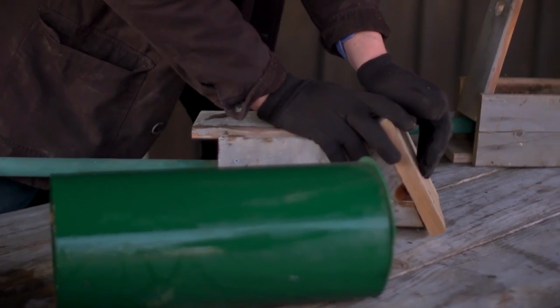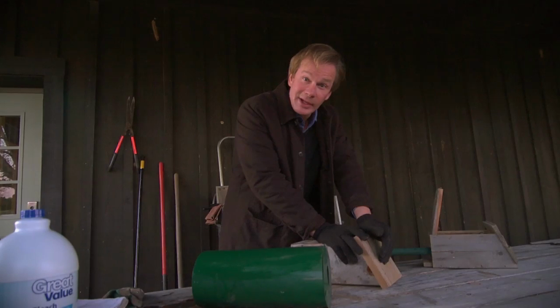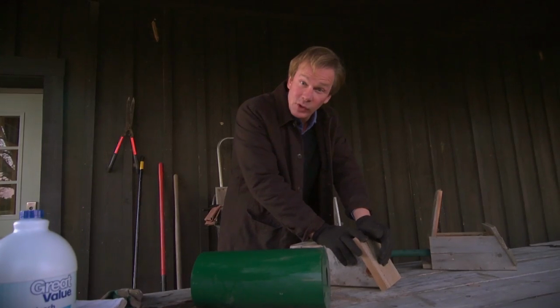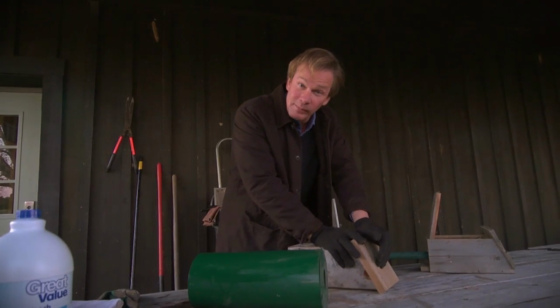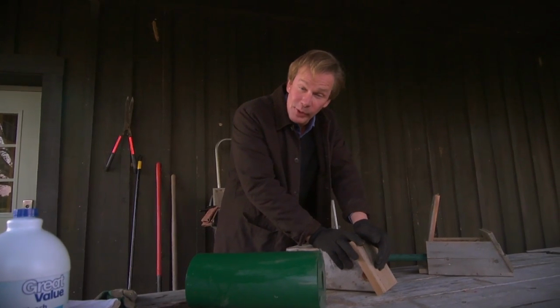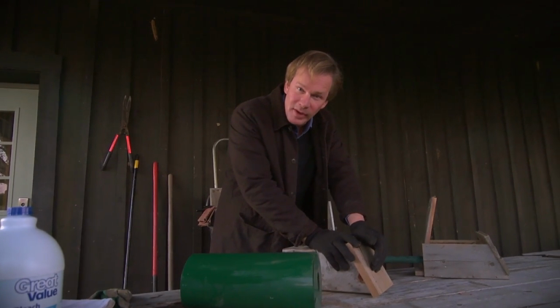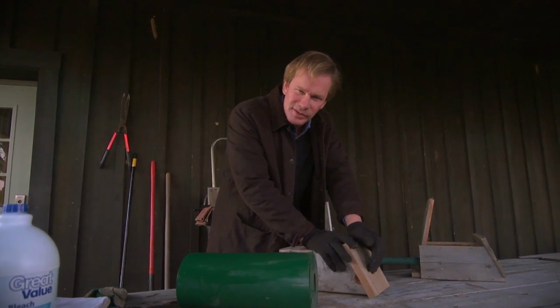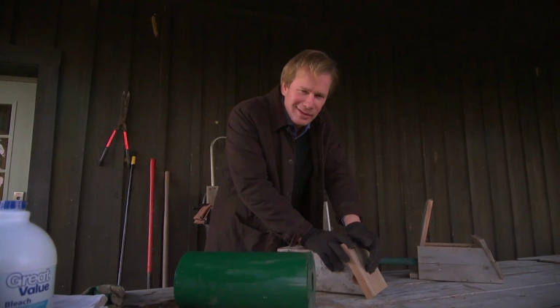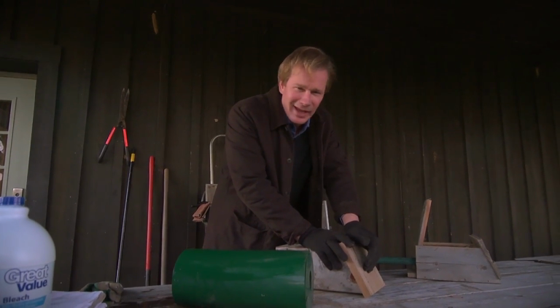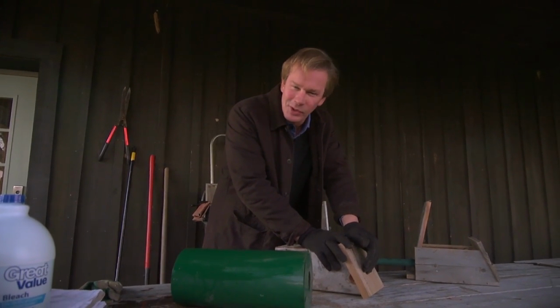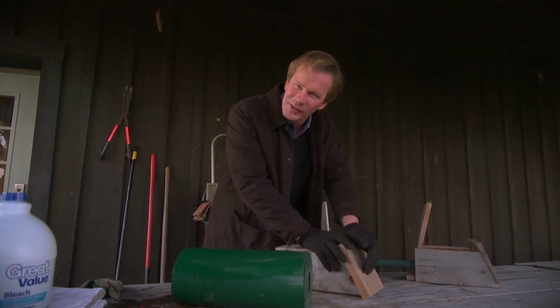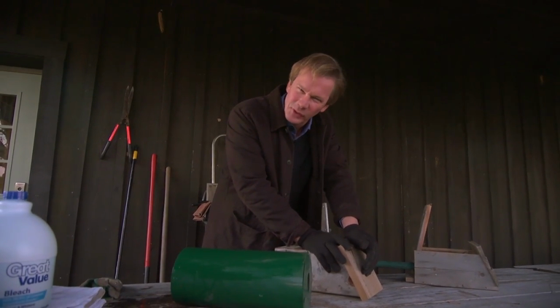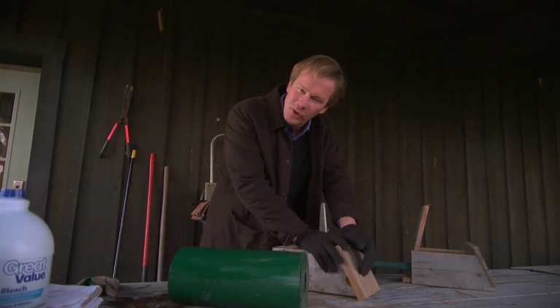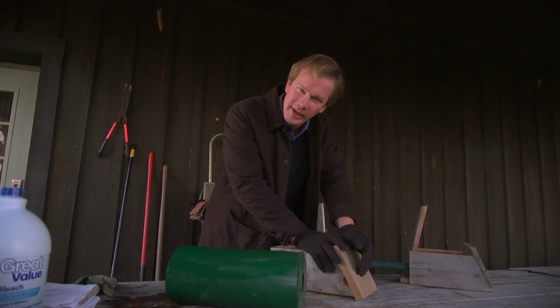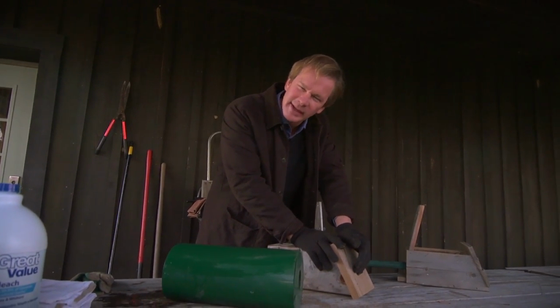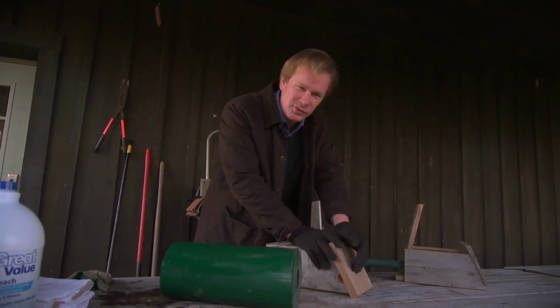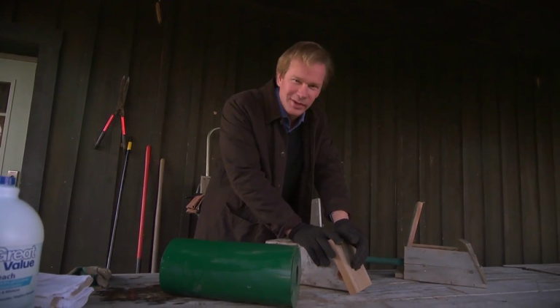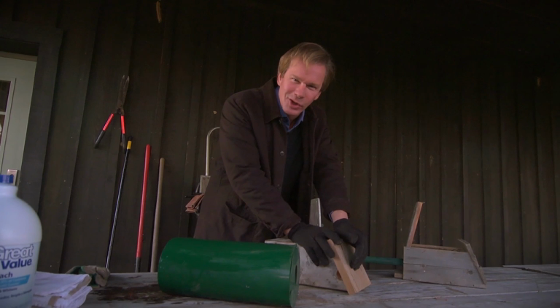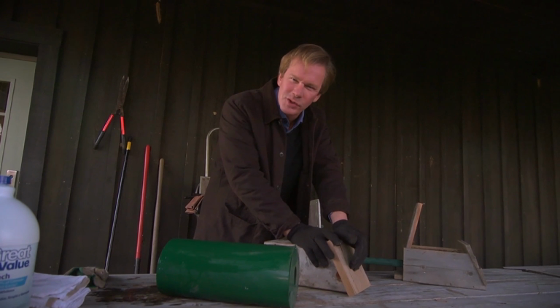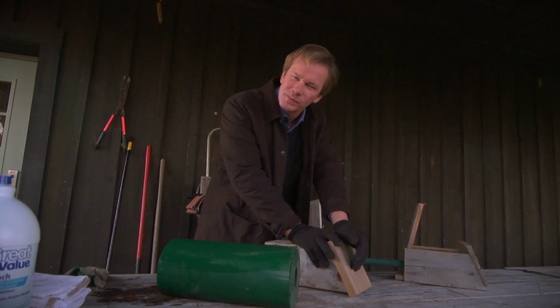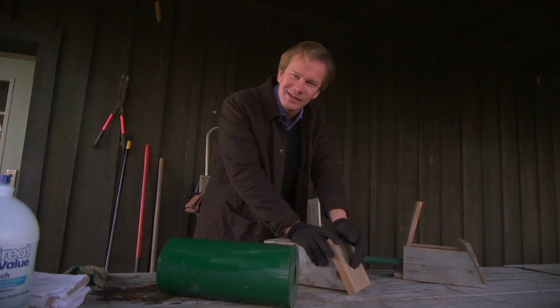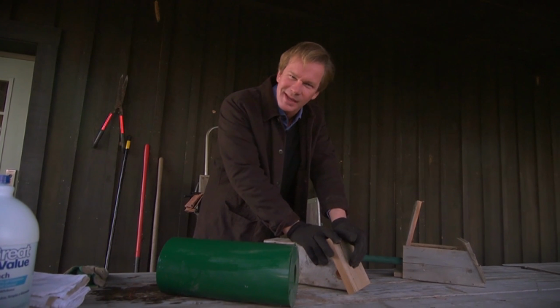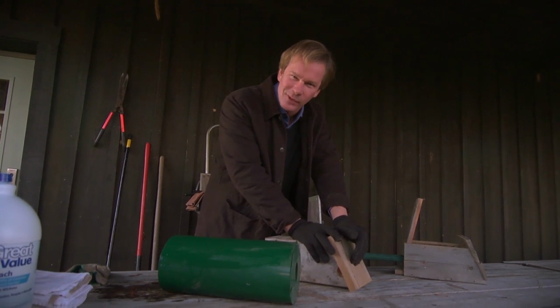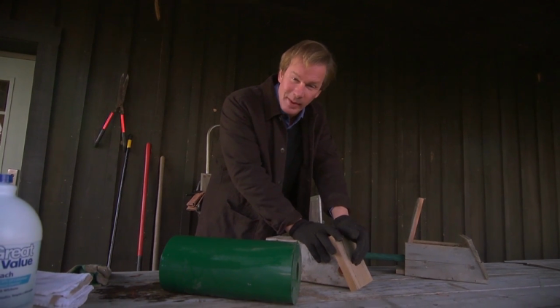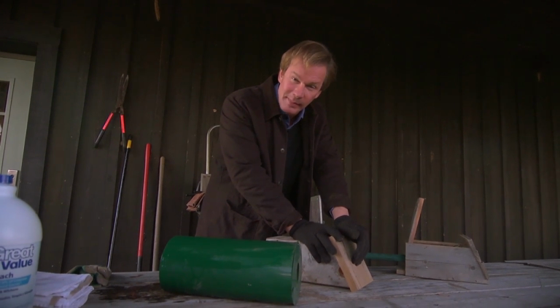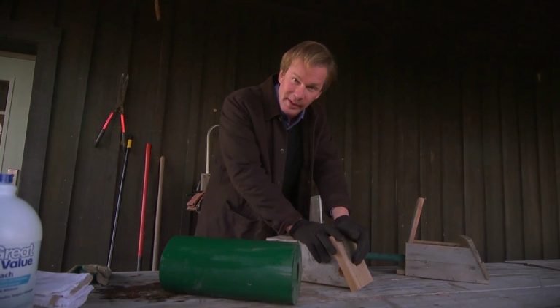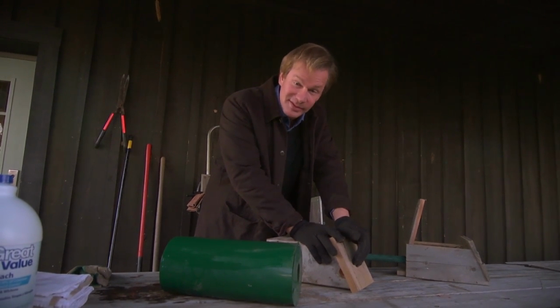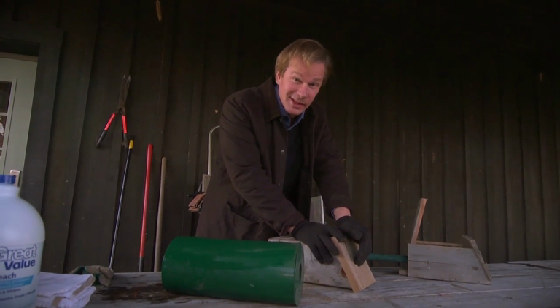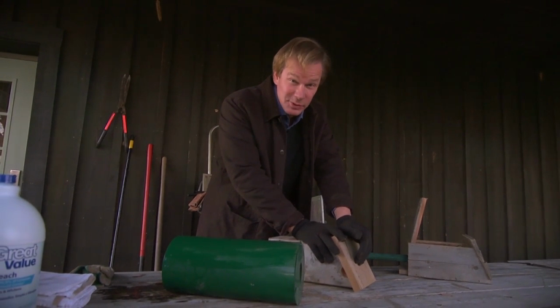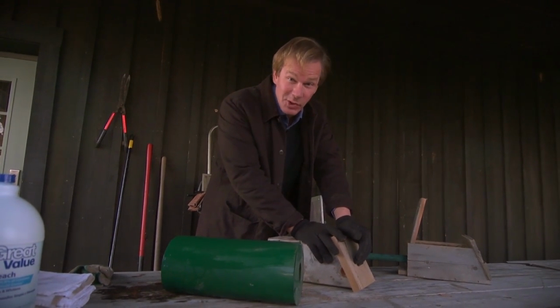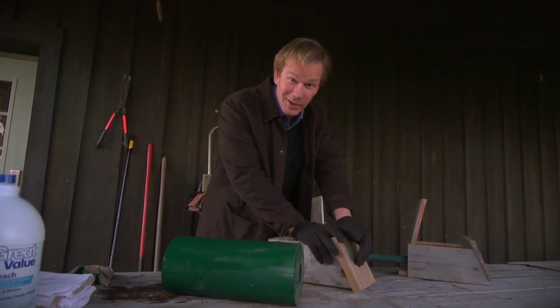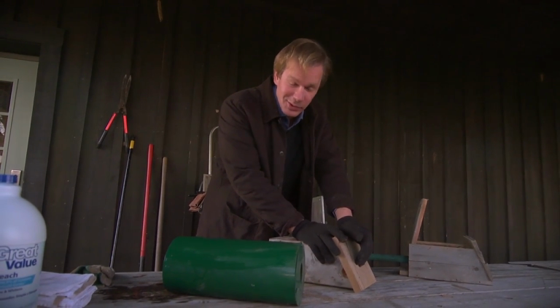Do you love bluebirds? I do. I think they're great. And I try to encourage as many as I can around my place. Let me show you what I do.